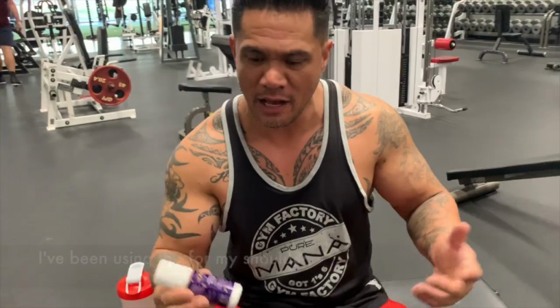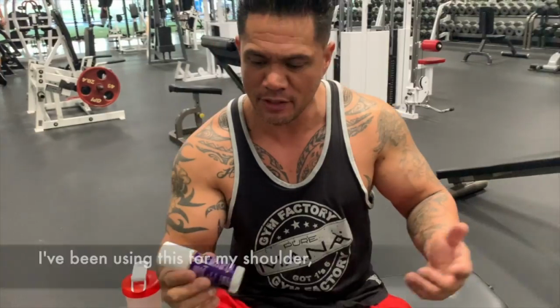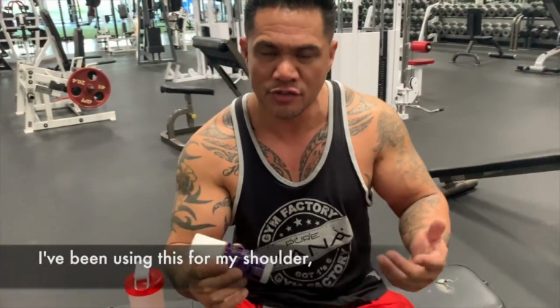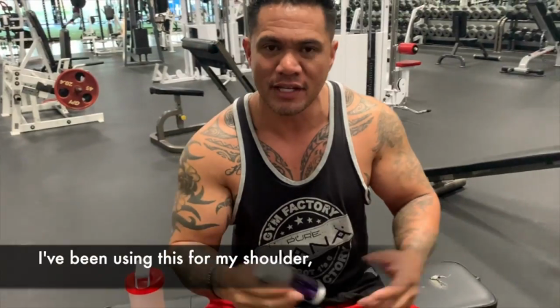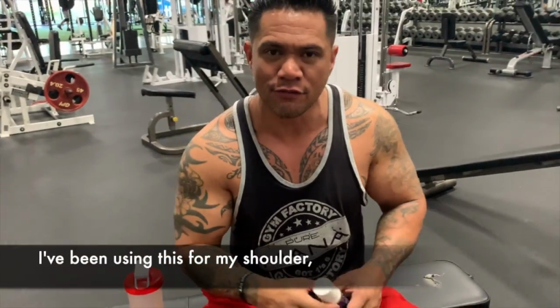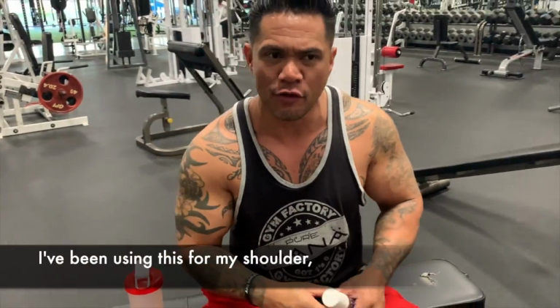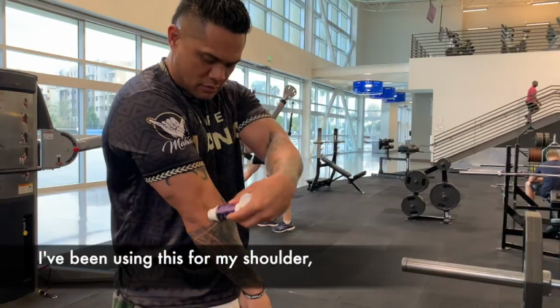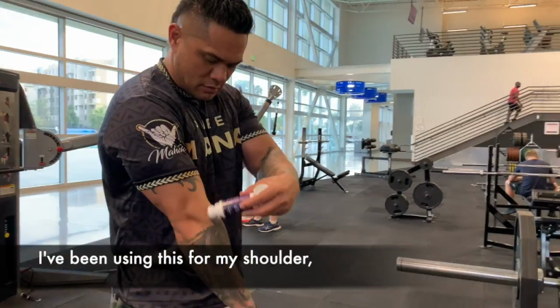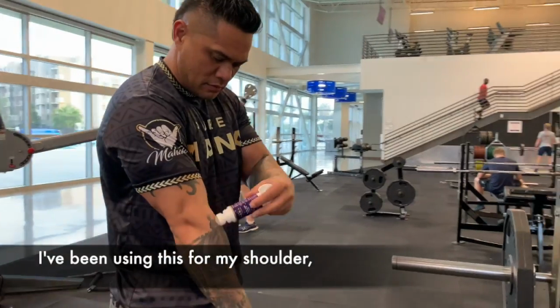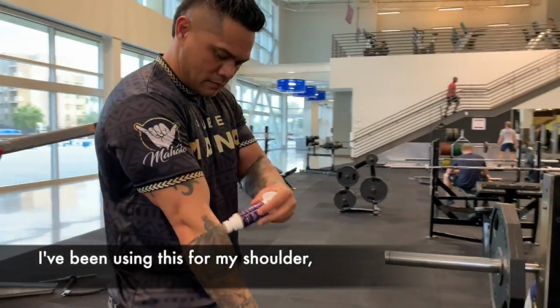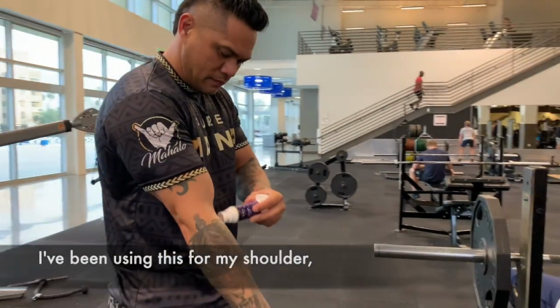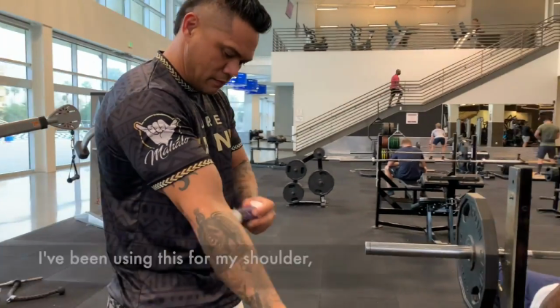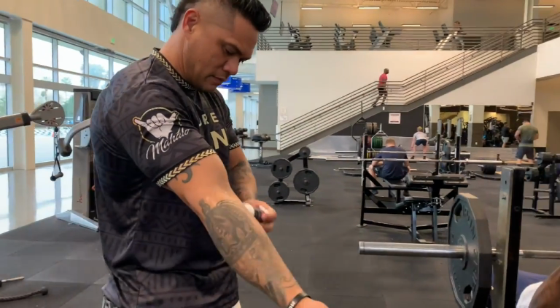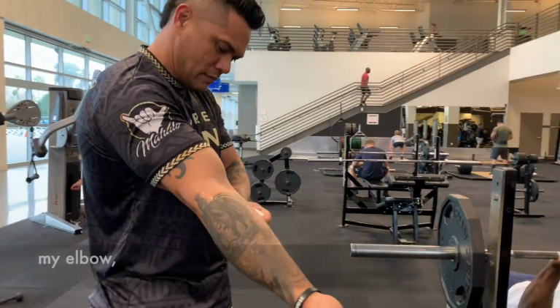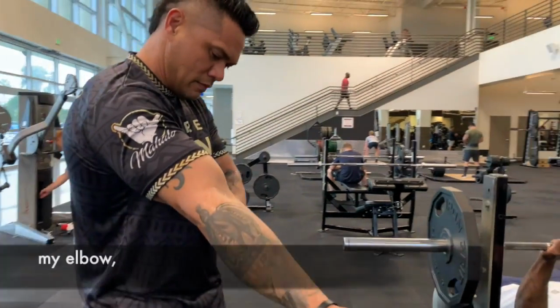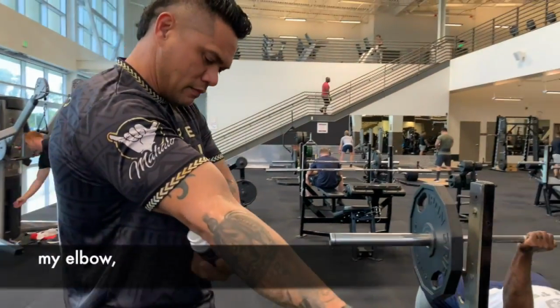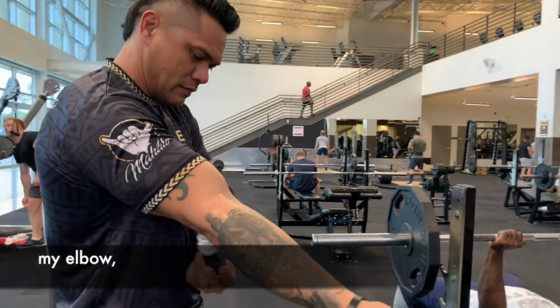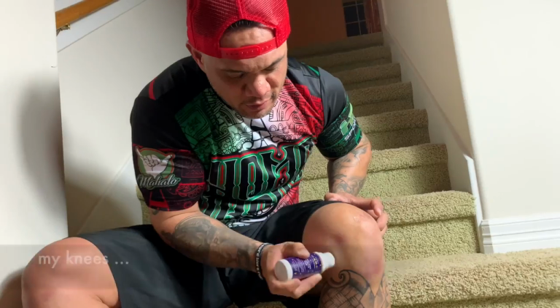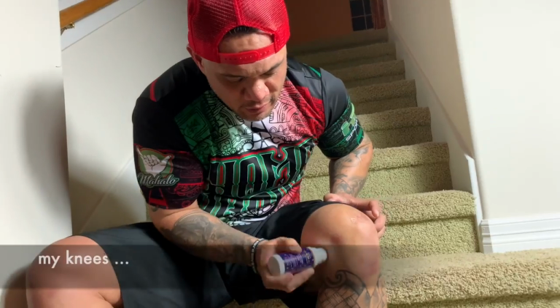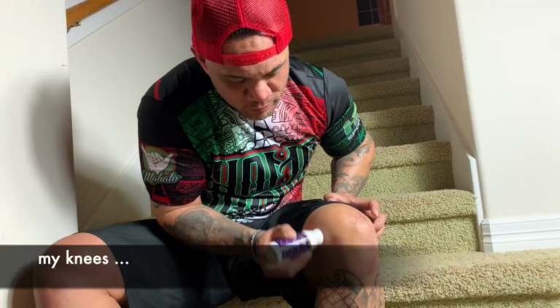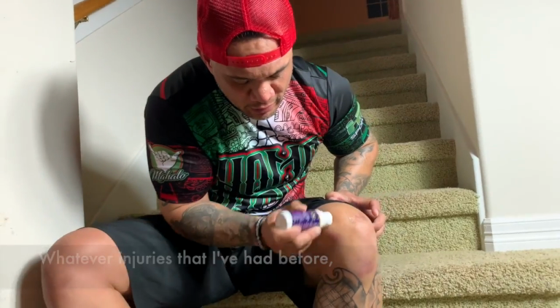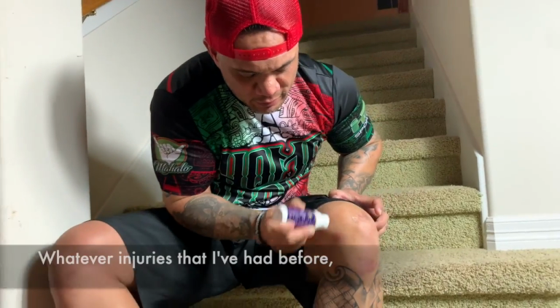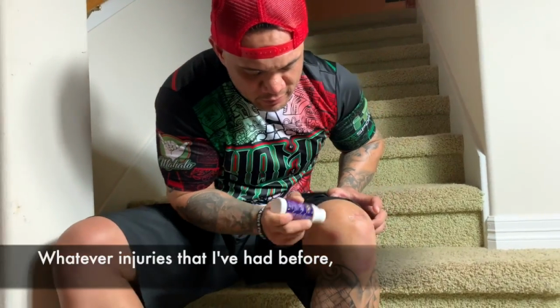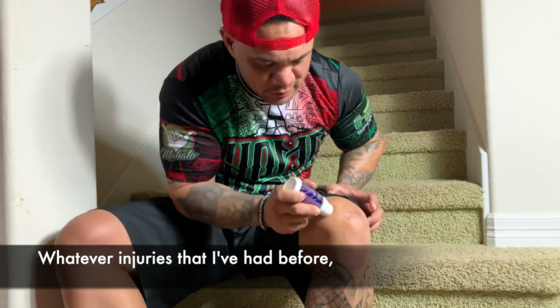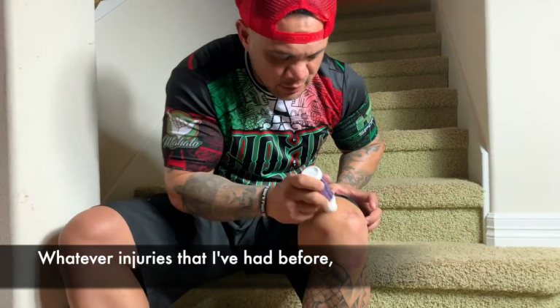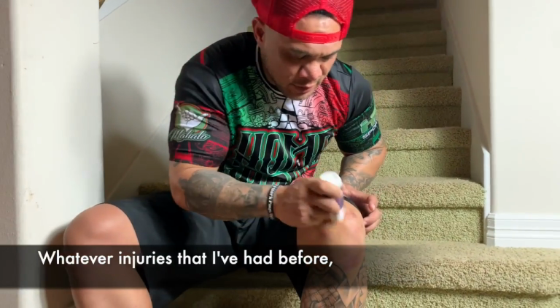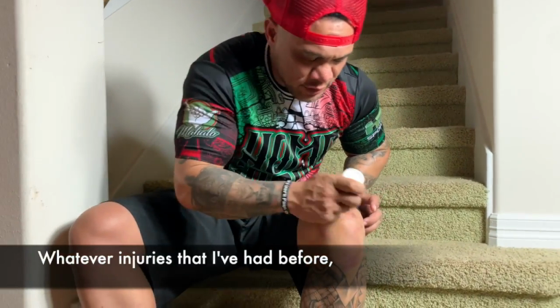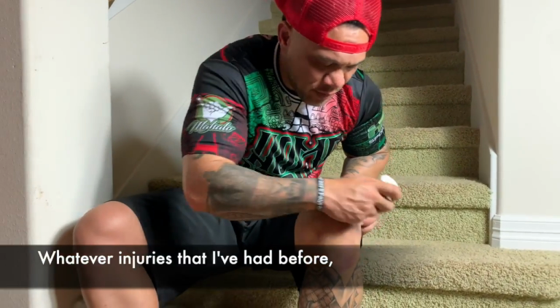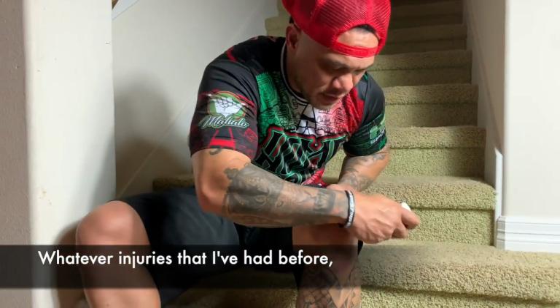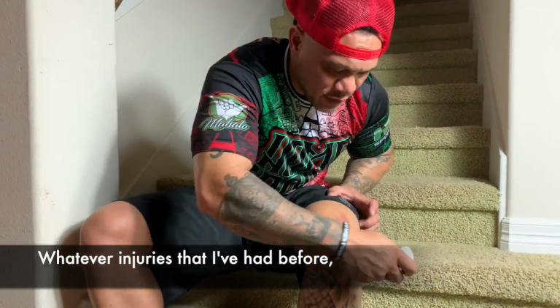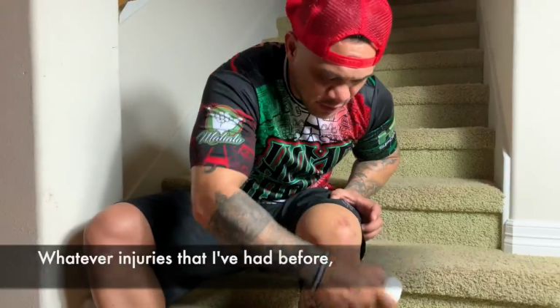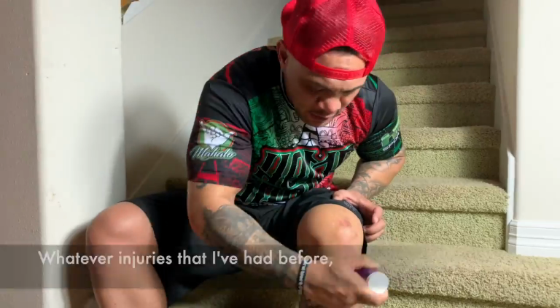I've been using this for my shoulder, my elbow, my knees — whatever injuries that I've had before.